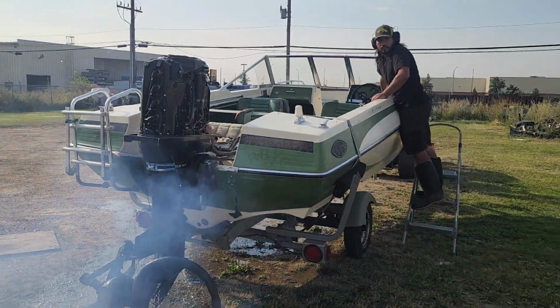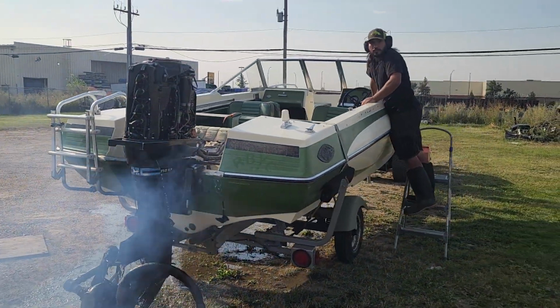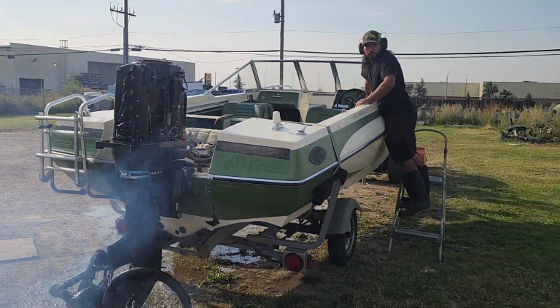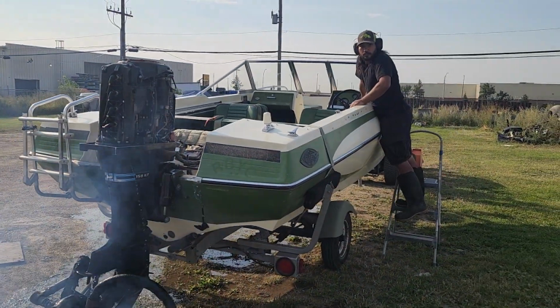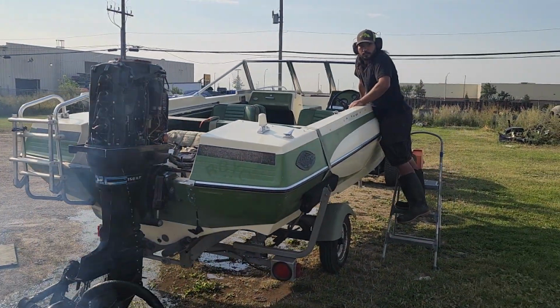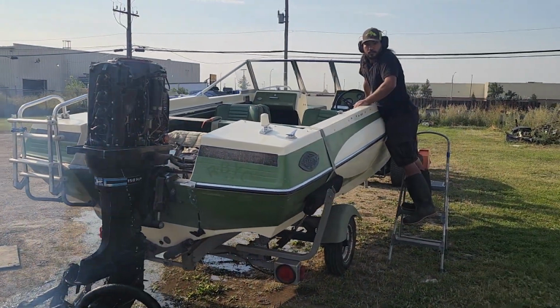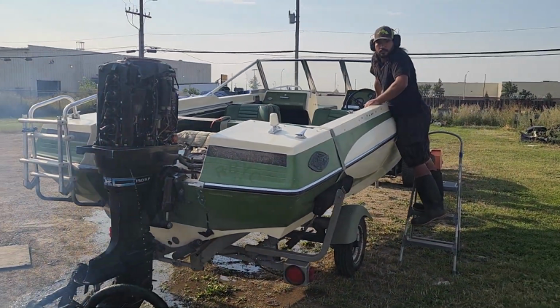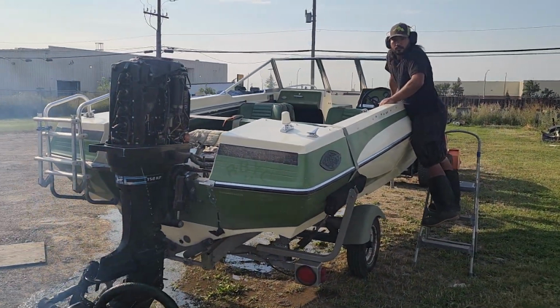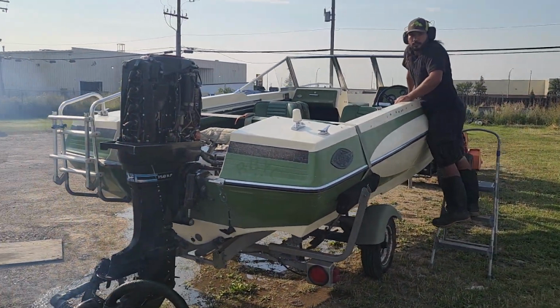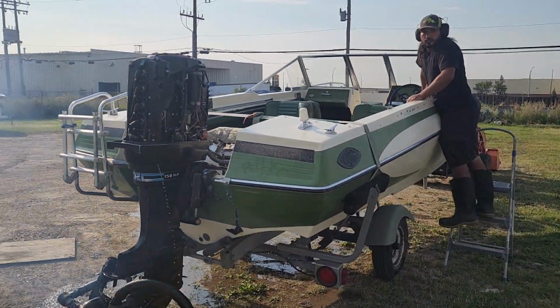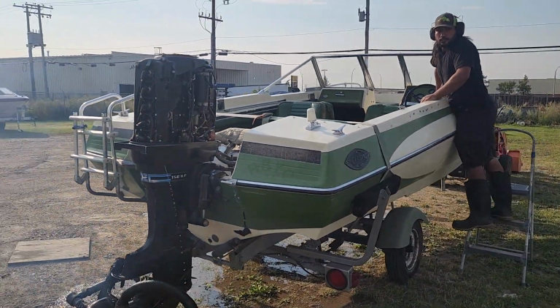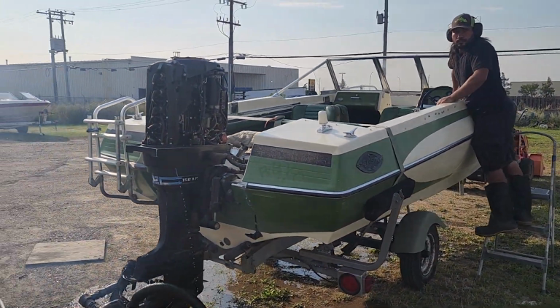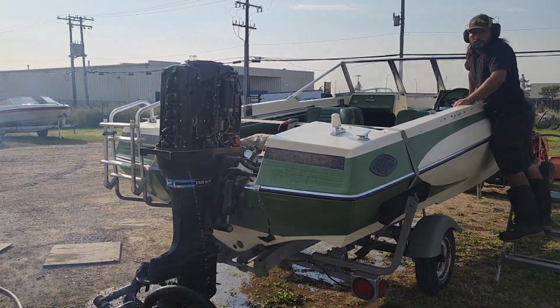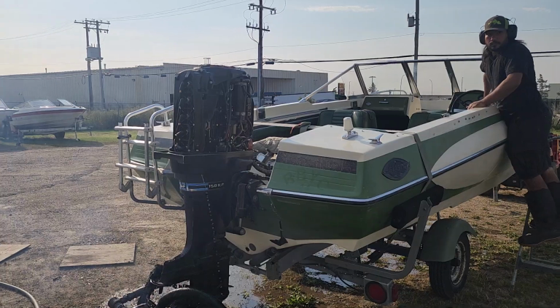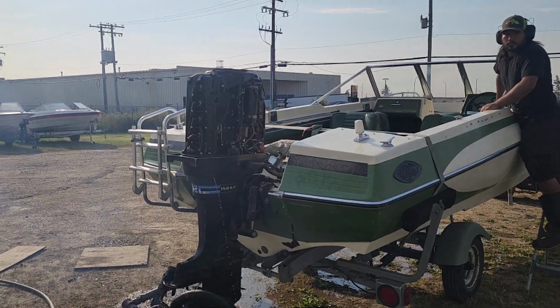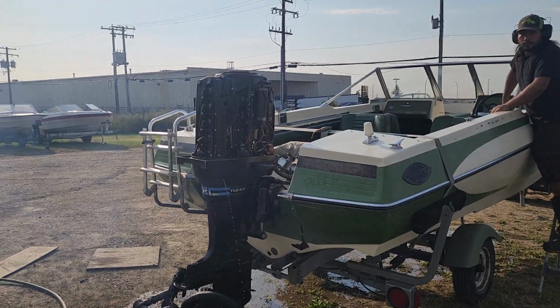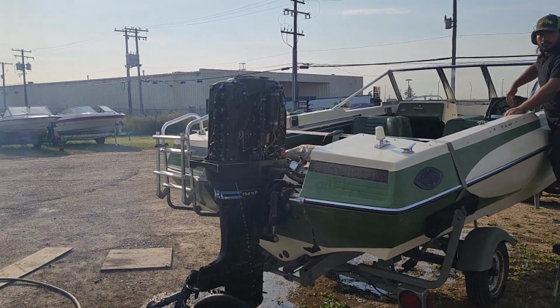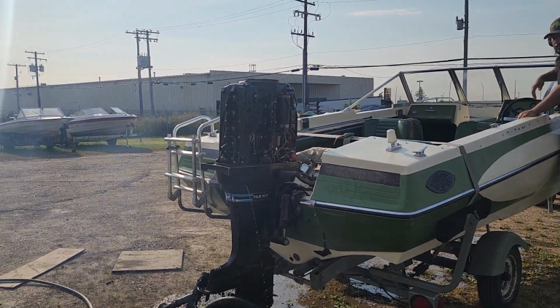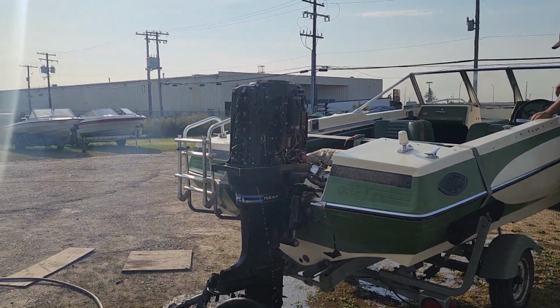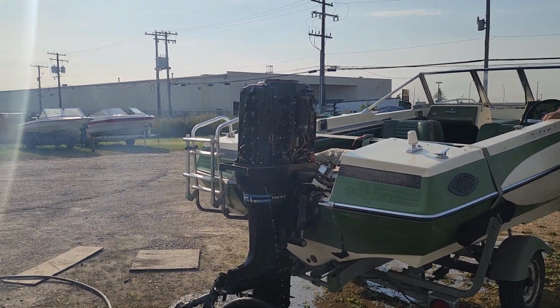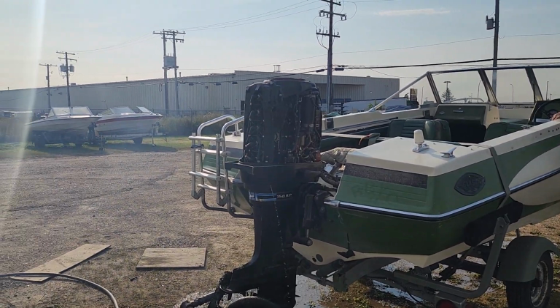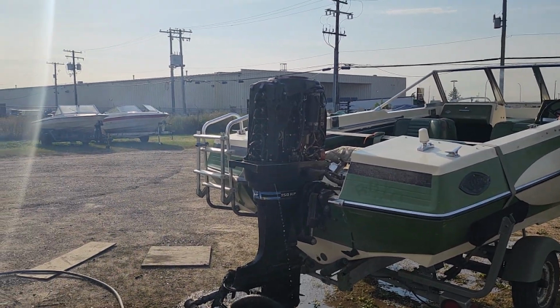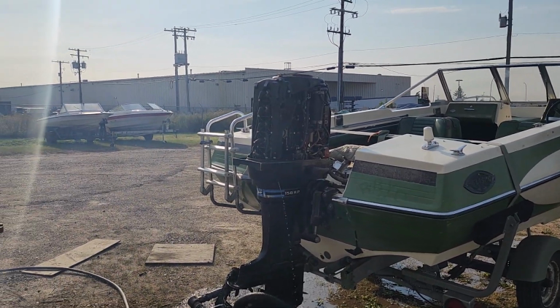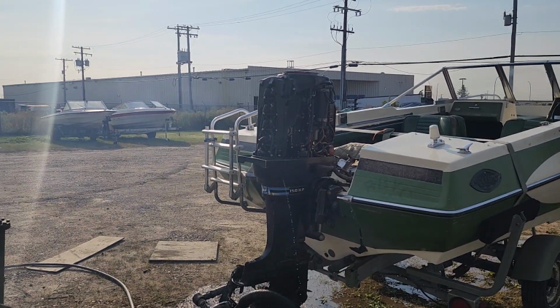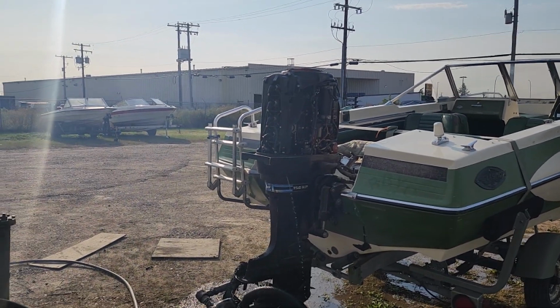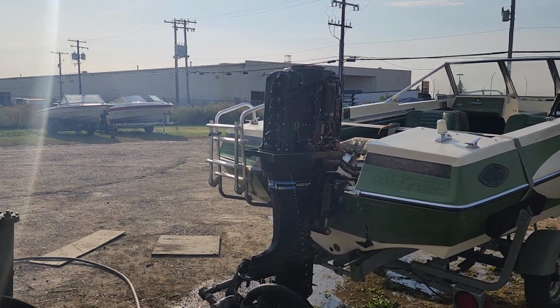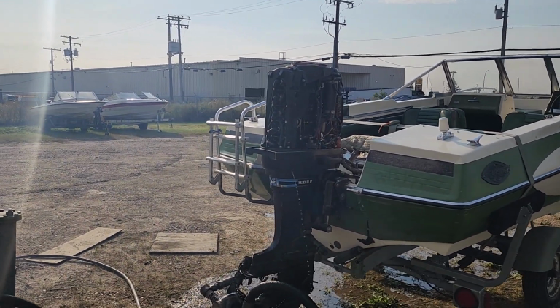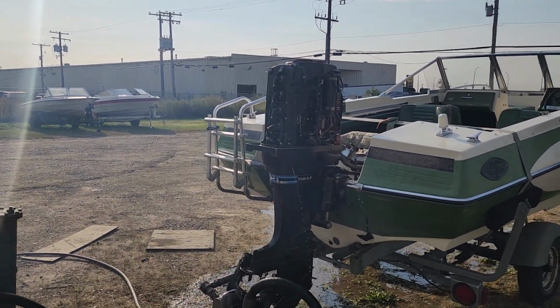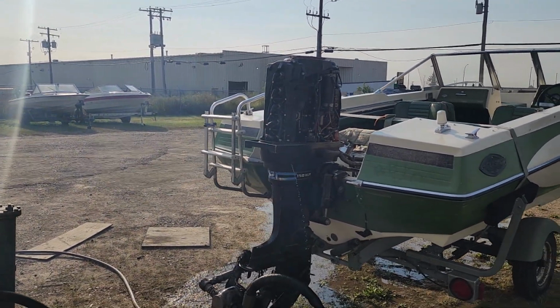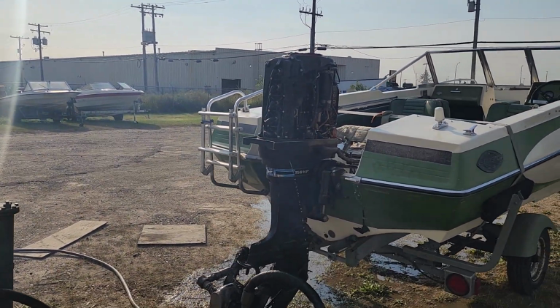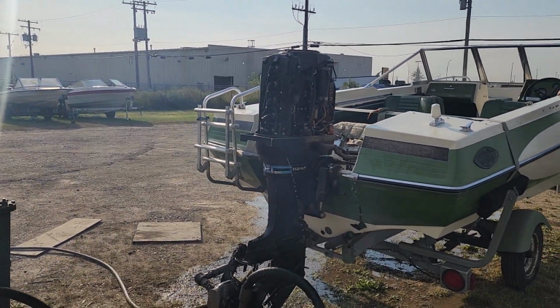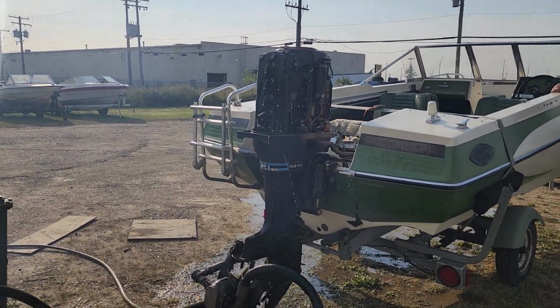We hit peak RPM up there, but we're still enveloping about 150 more horses. We need to figure this bad boy out.